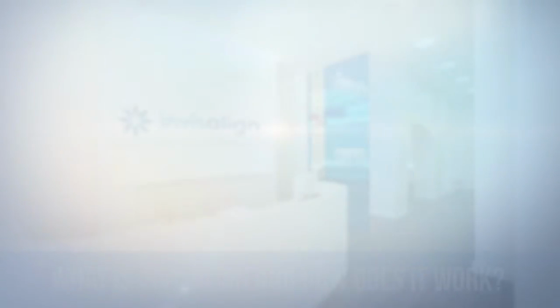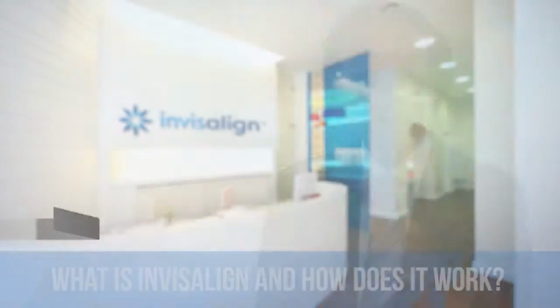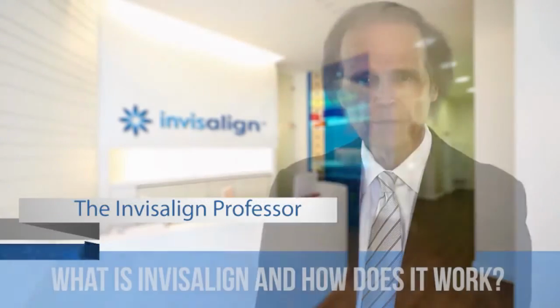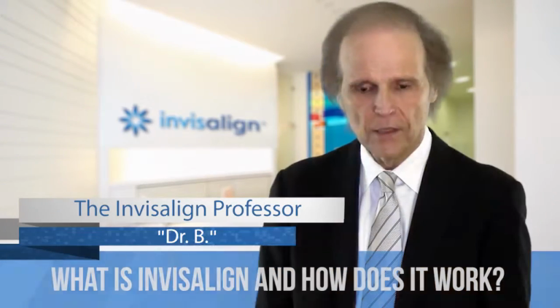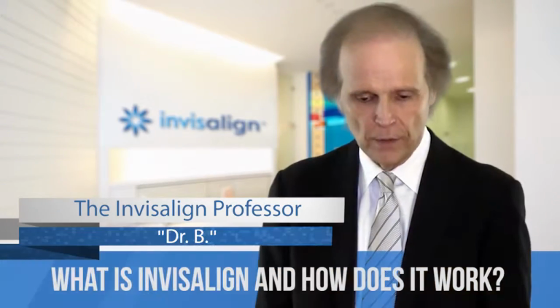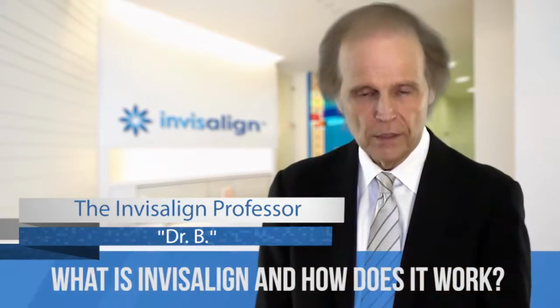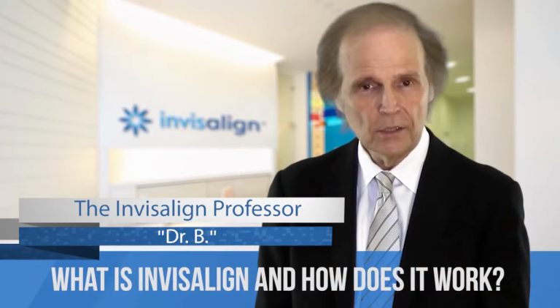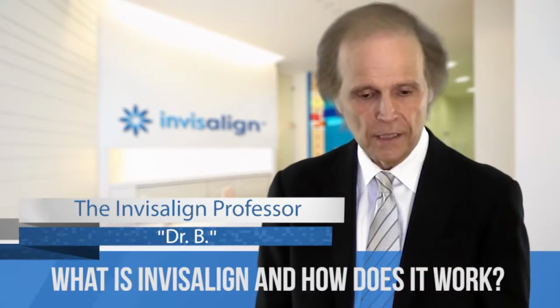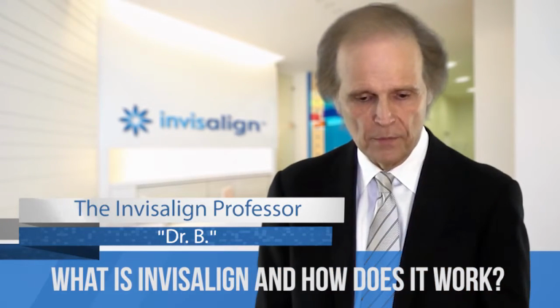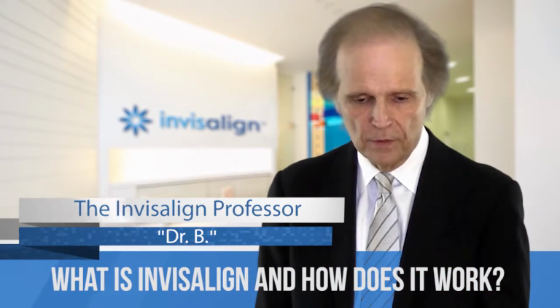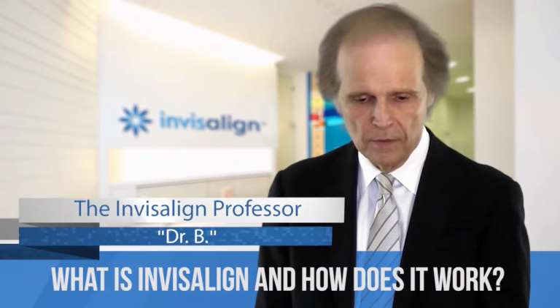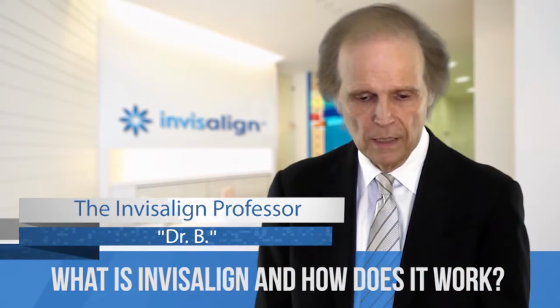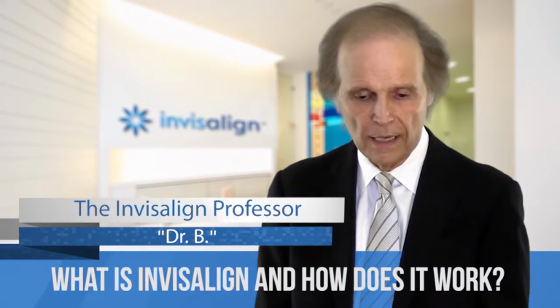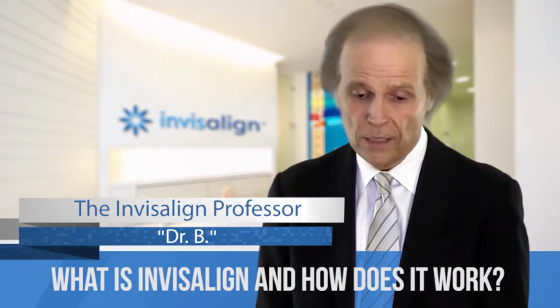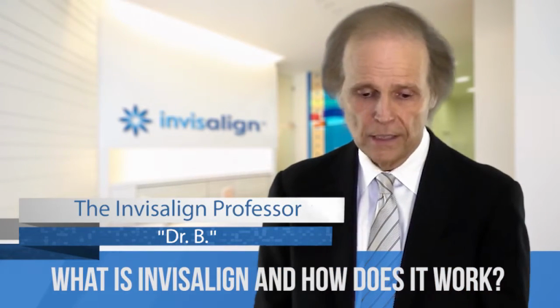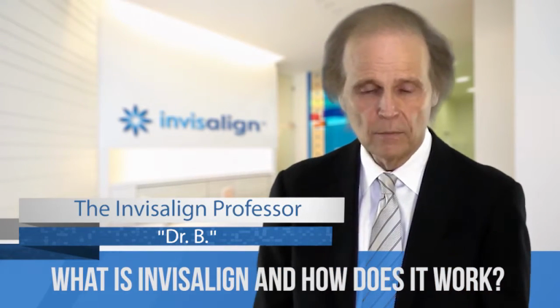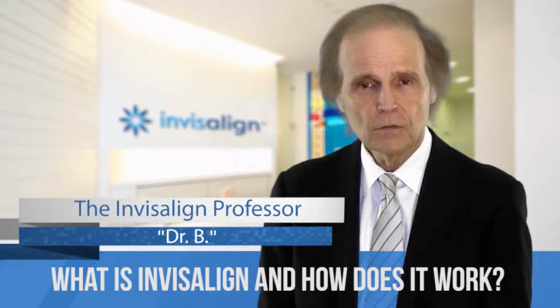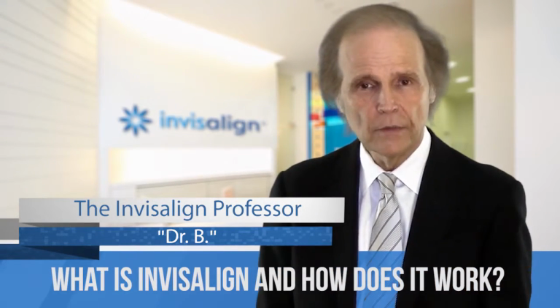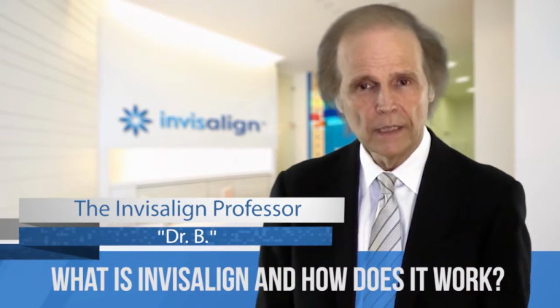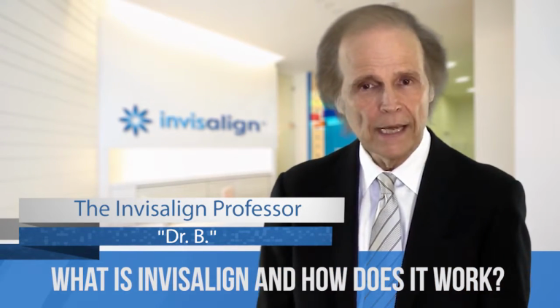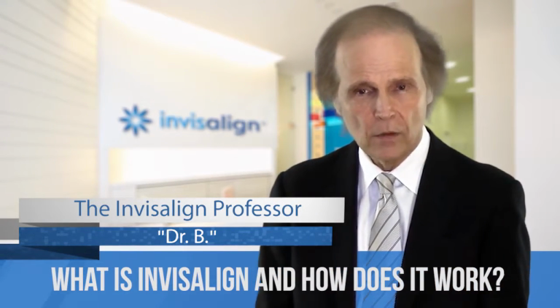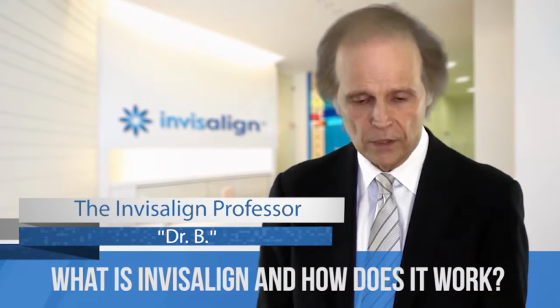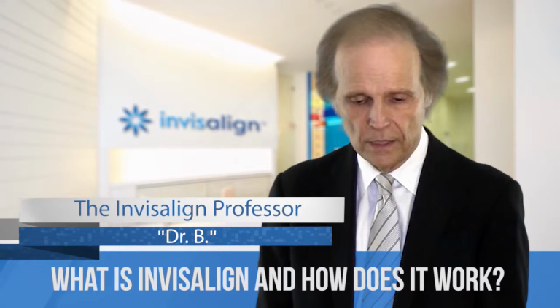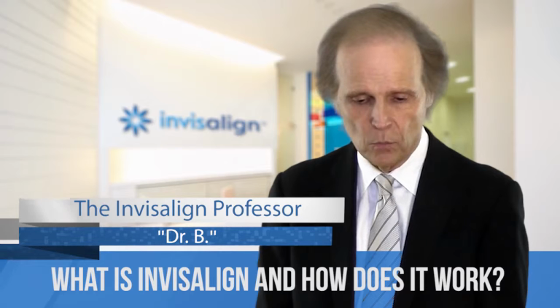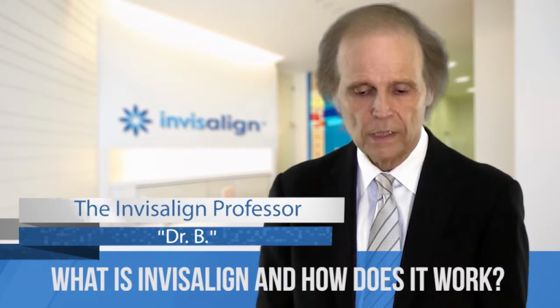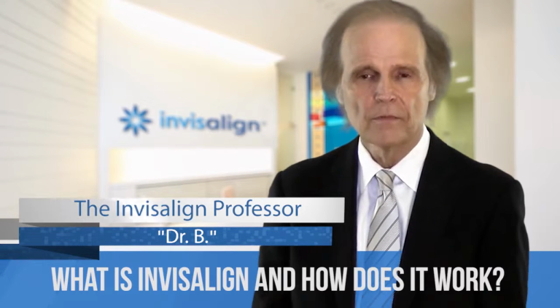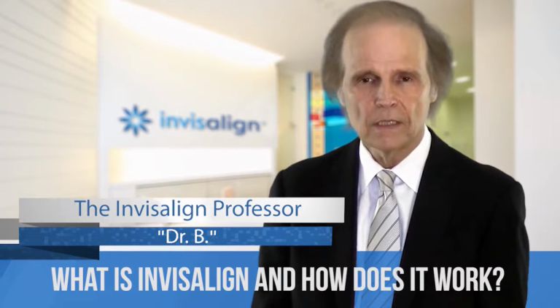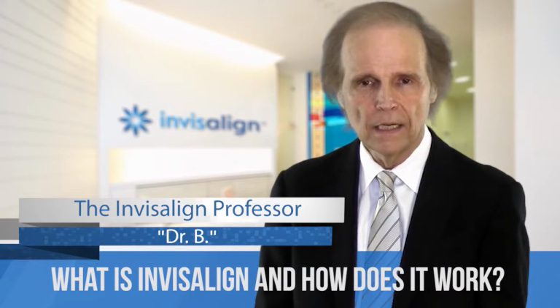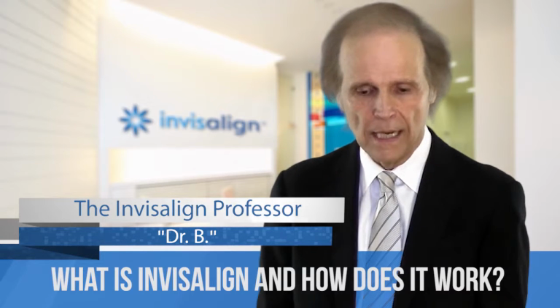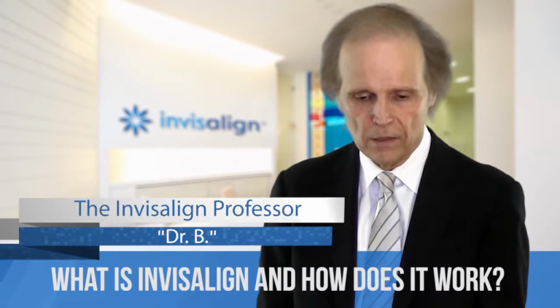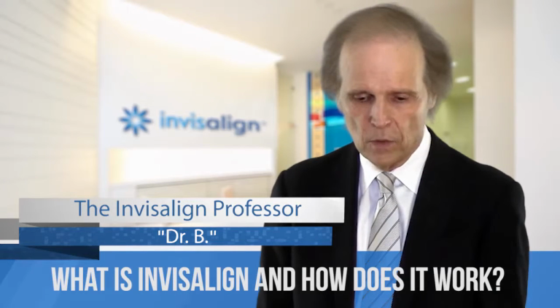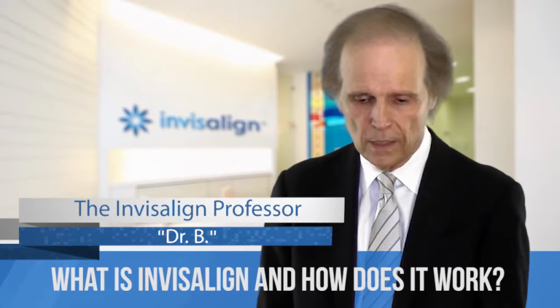We have another question that just came through, and actually it's the most frequently asked question: What is Invisalign and how does it work?